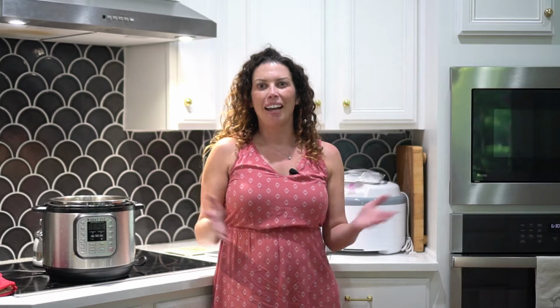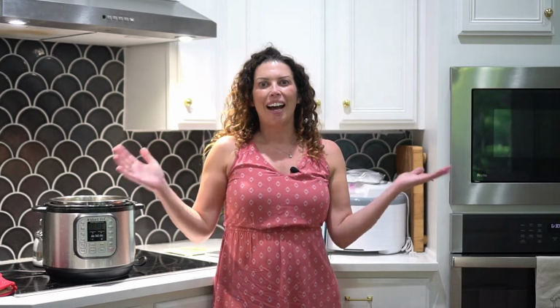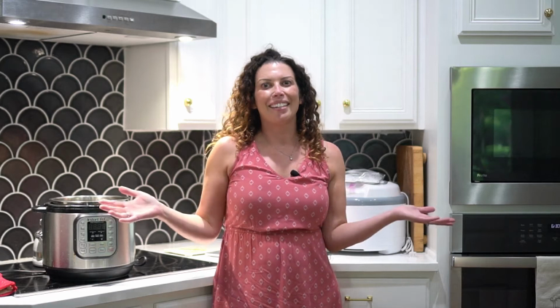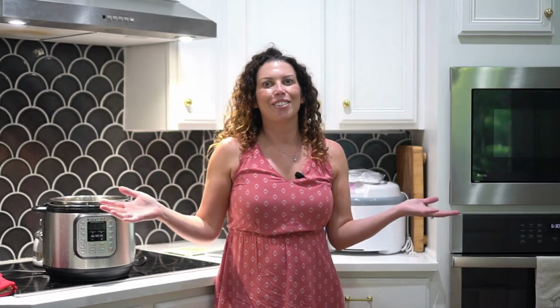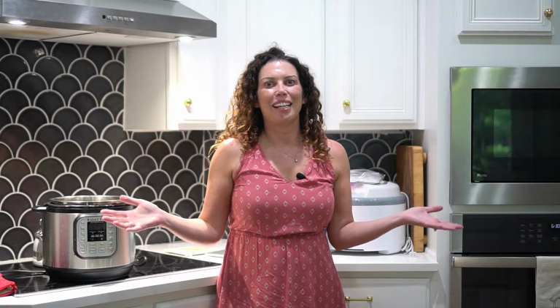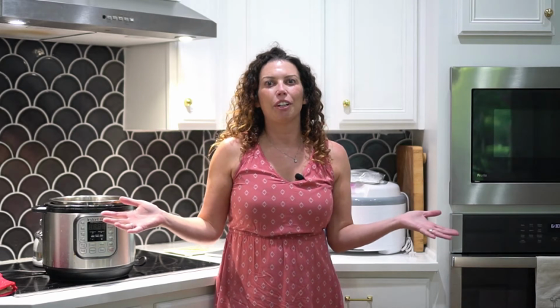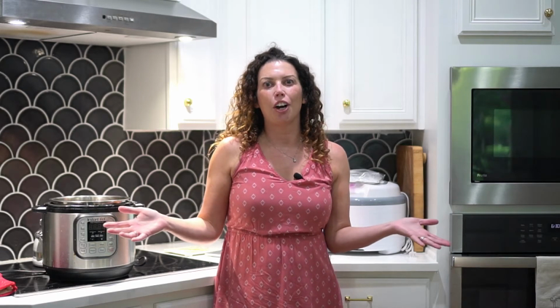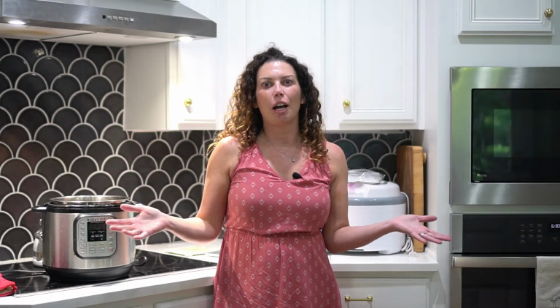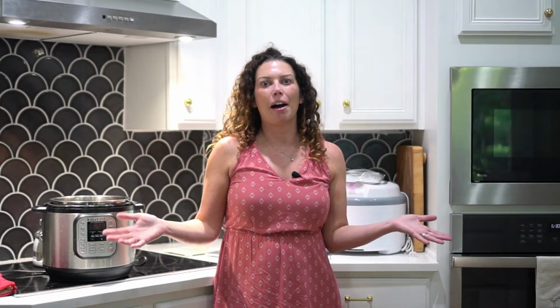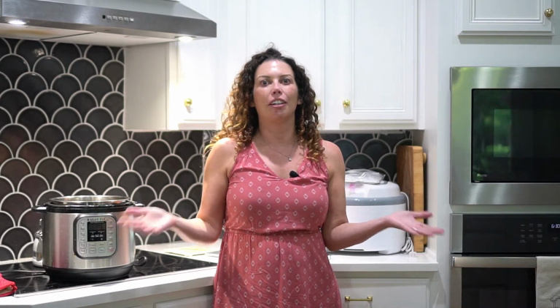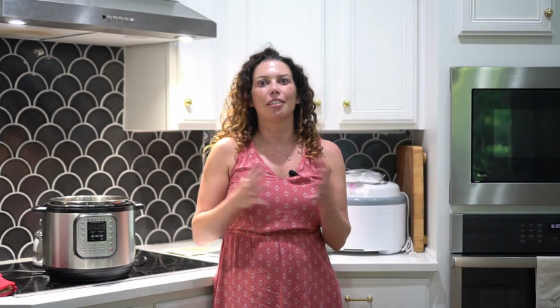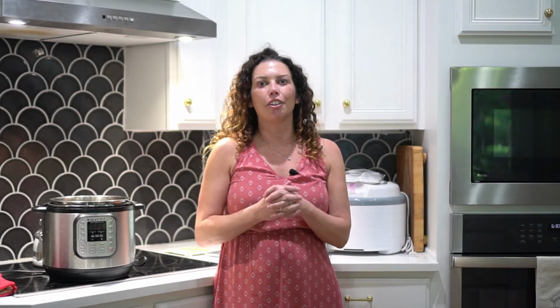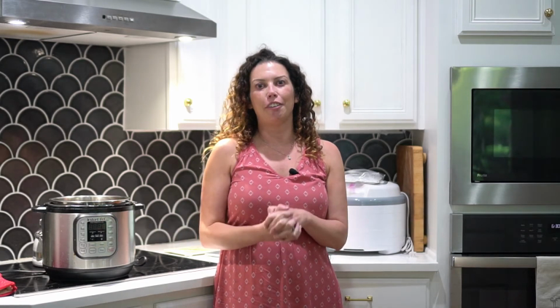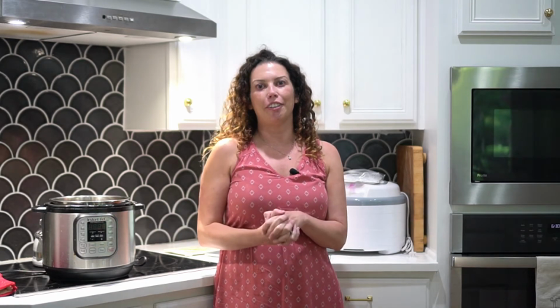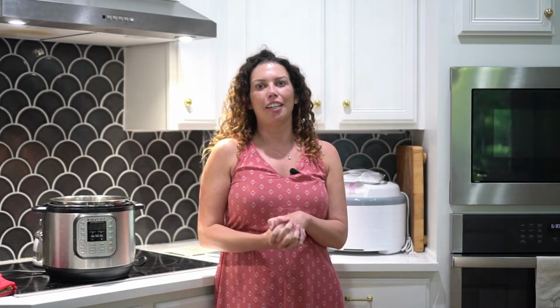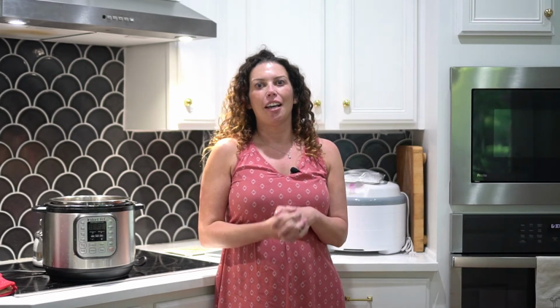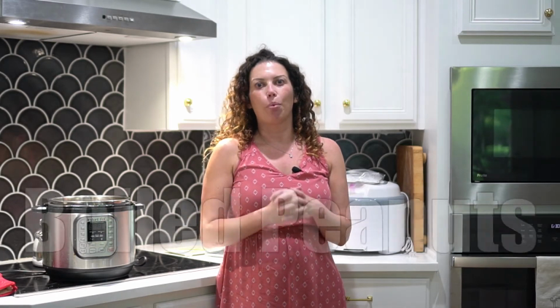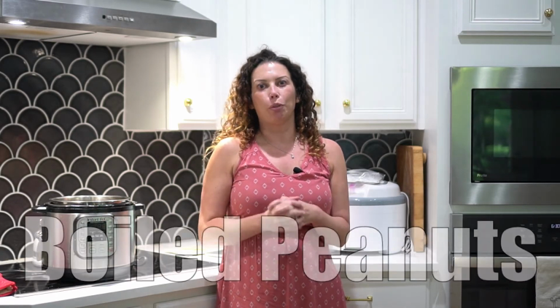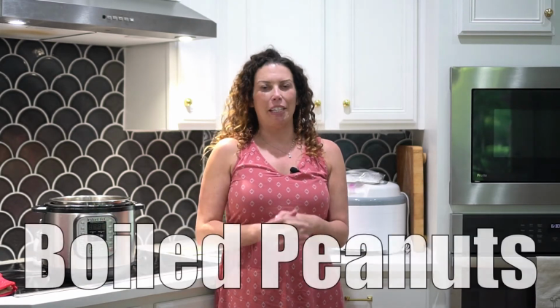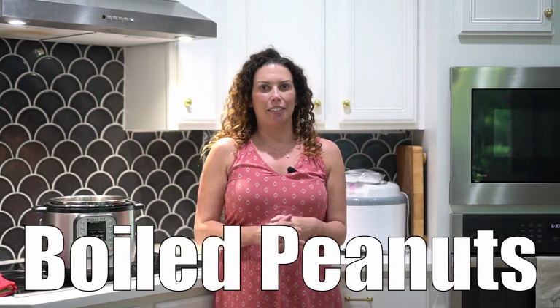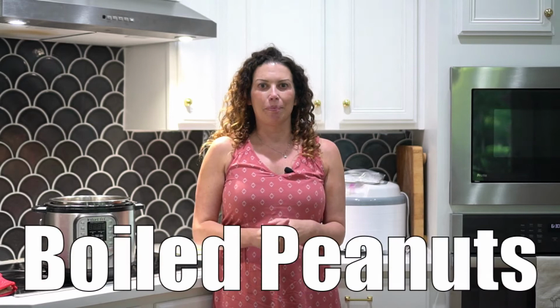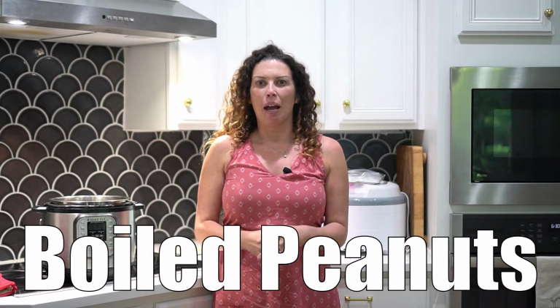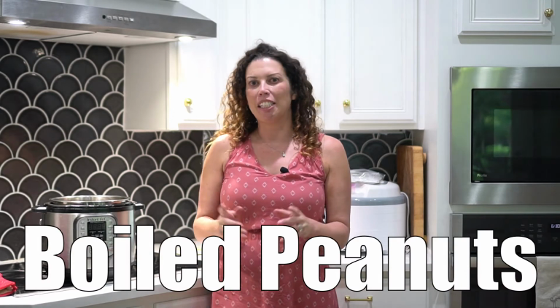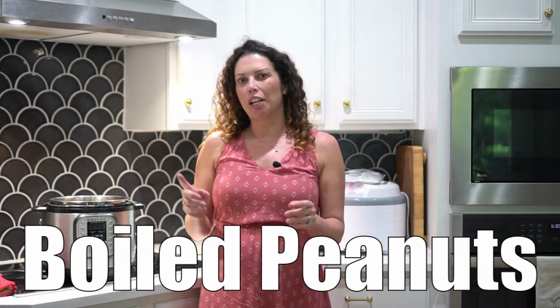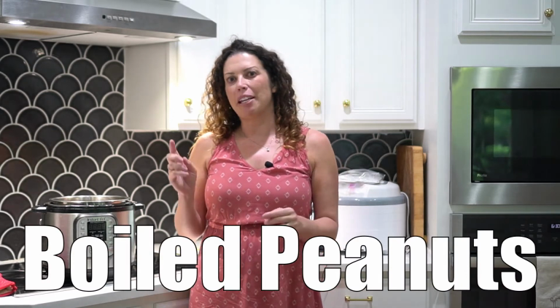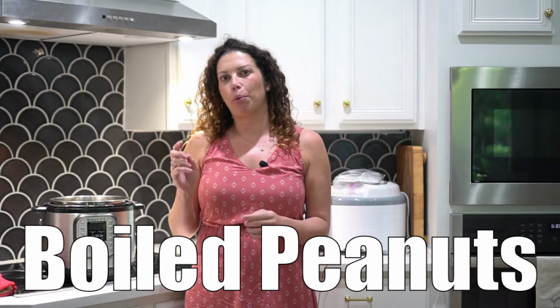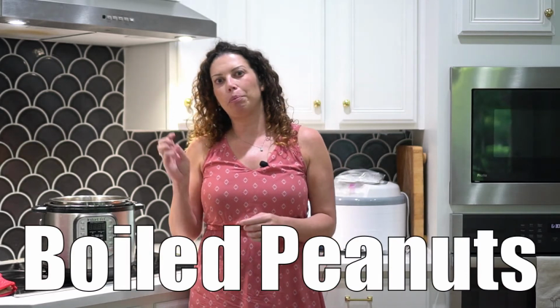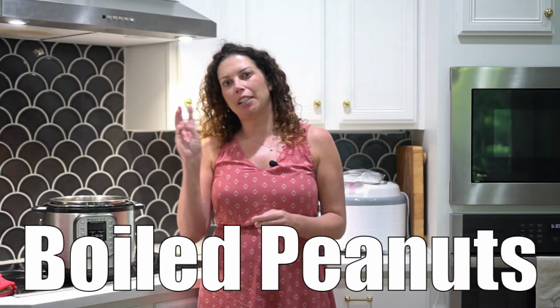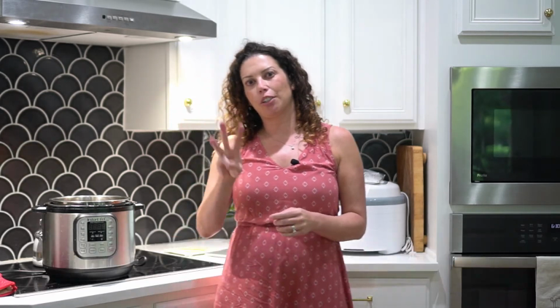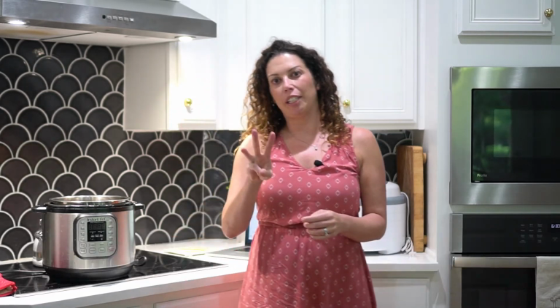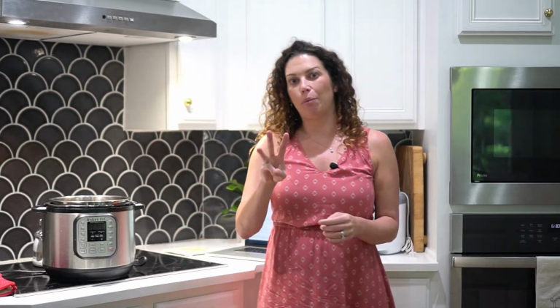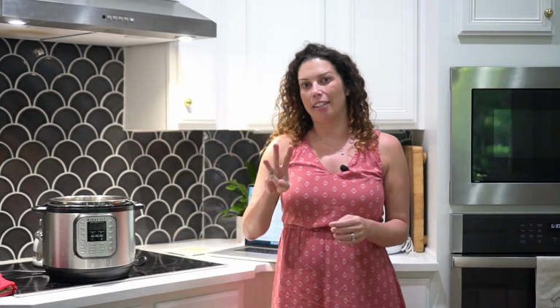Hi guys, so today we're going to talk about a southern favorite, boiled peanuts. I'm going to teach you how to make boiled peanuts three ways.